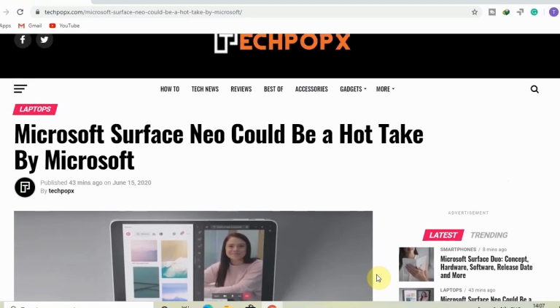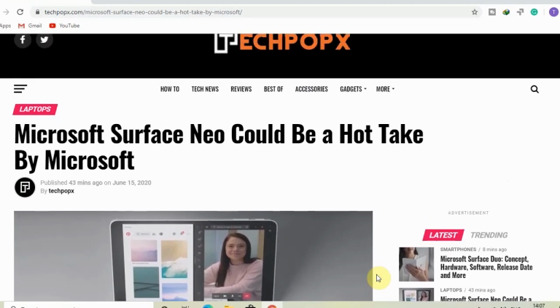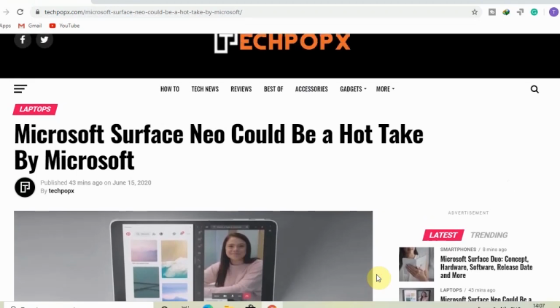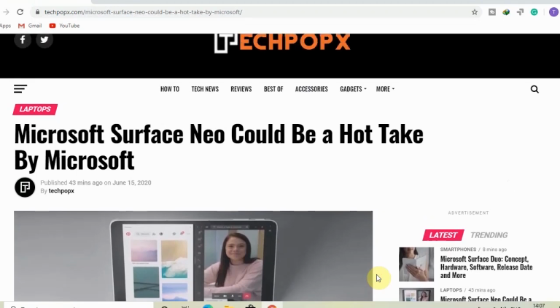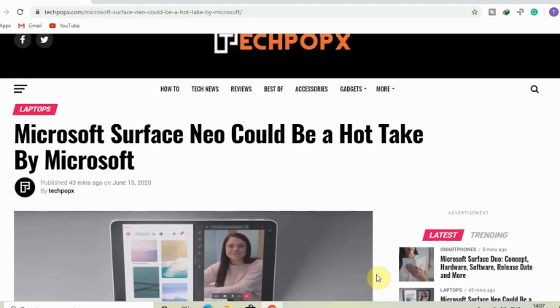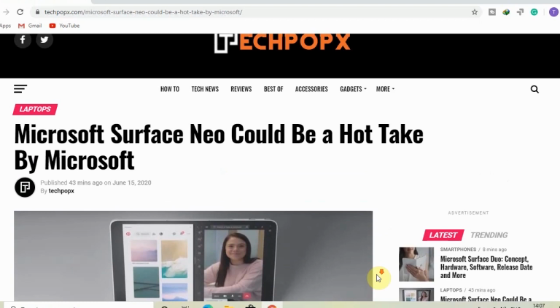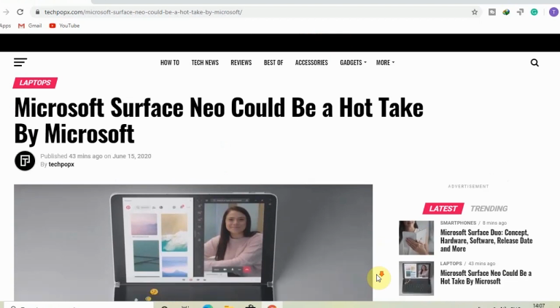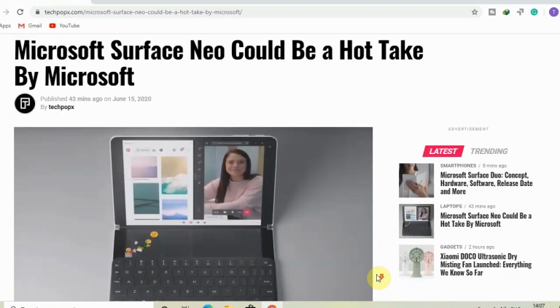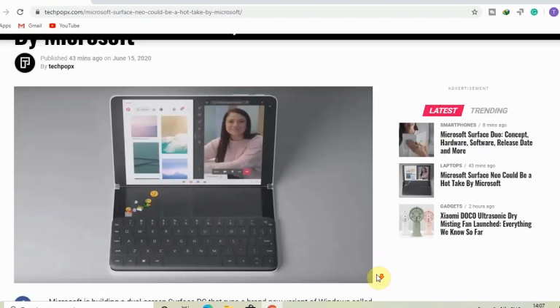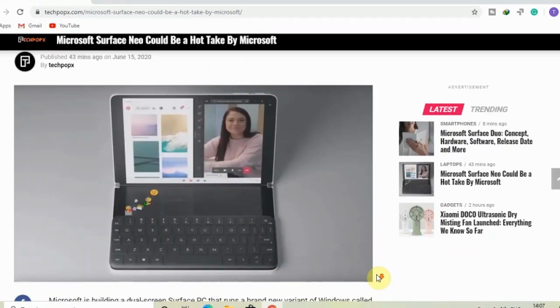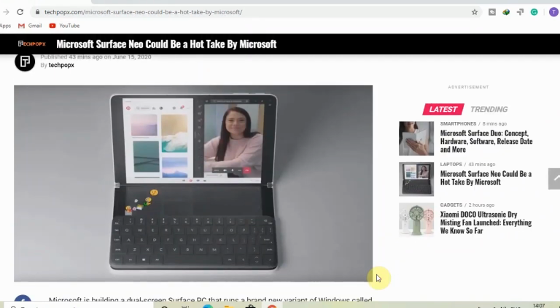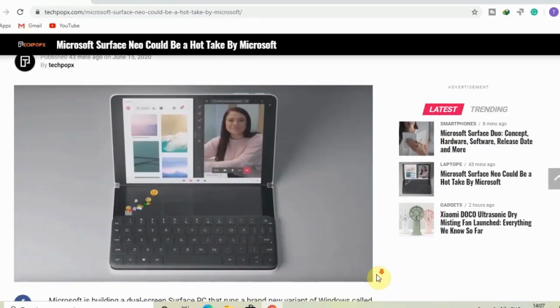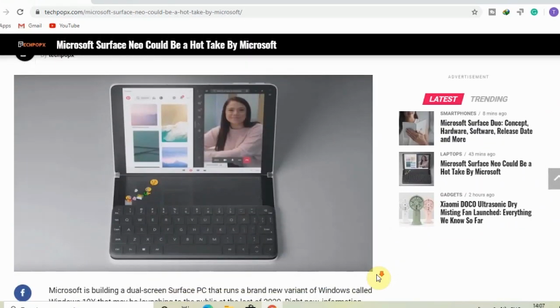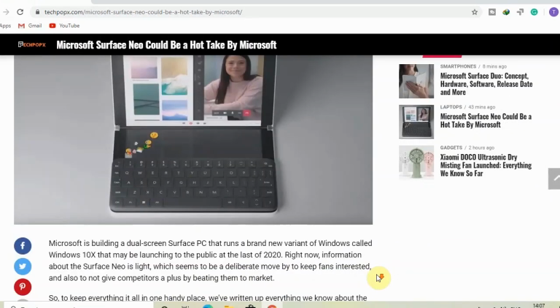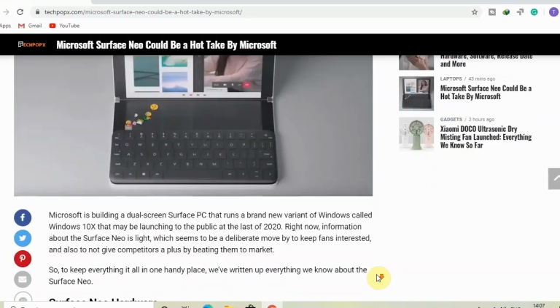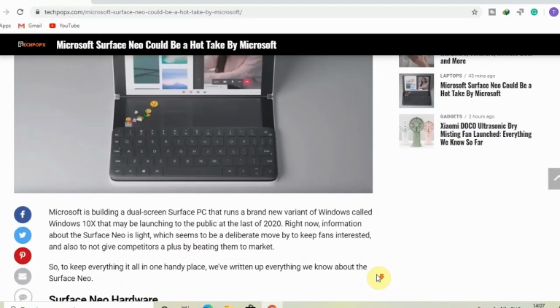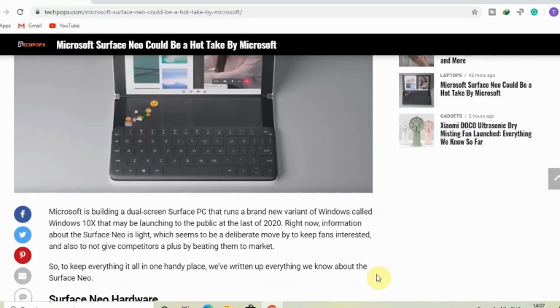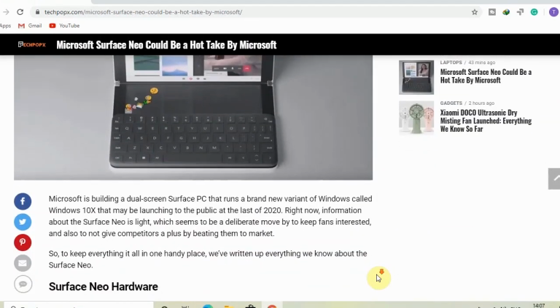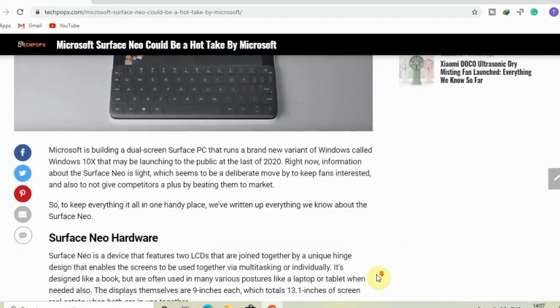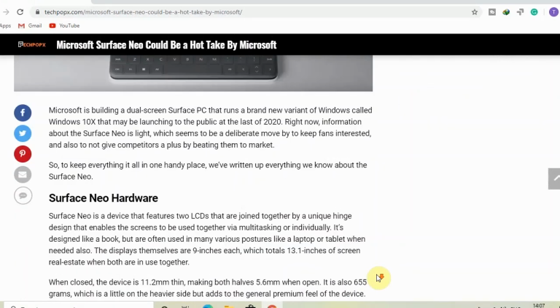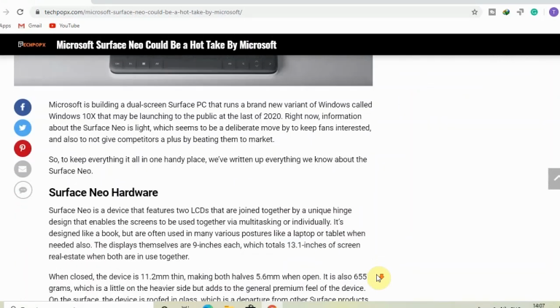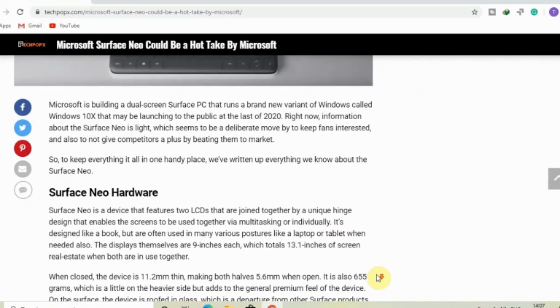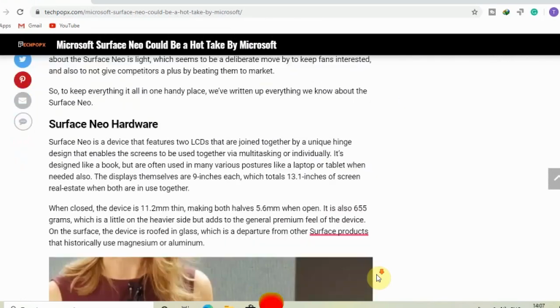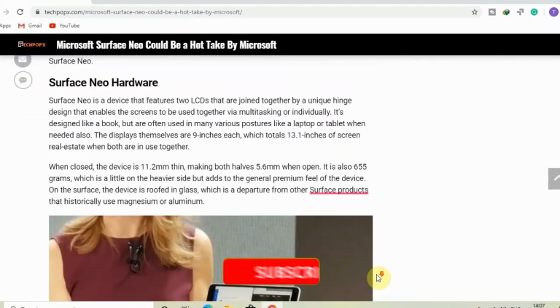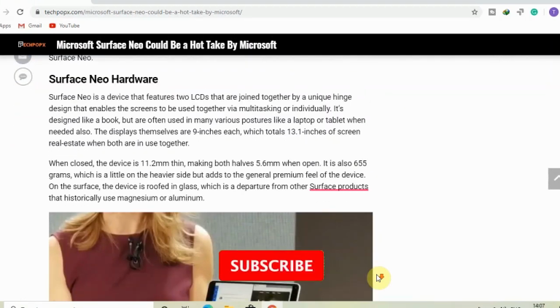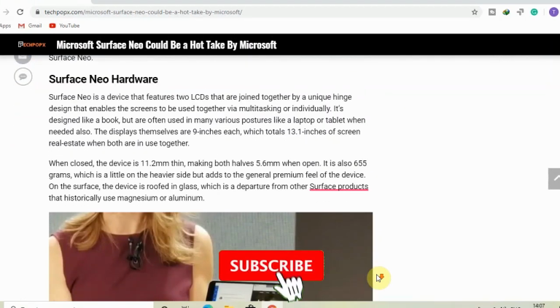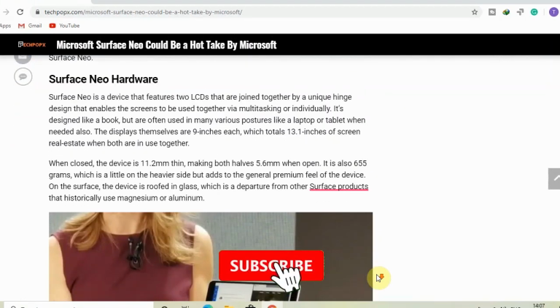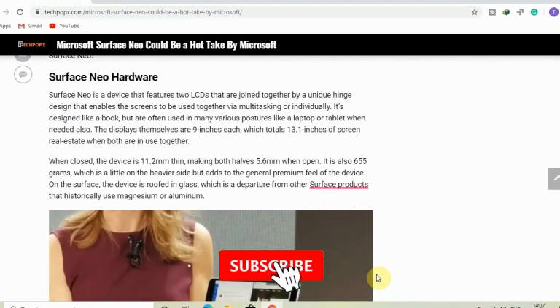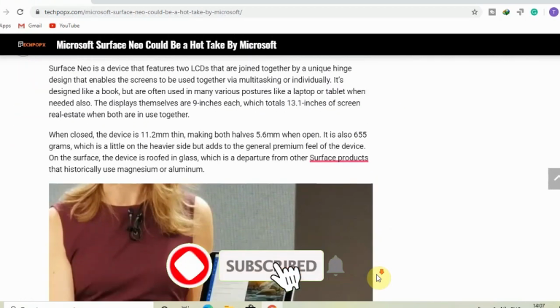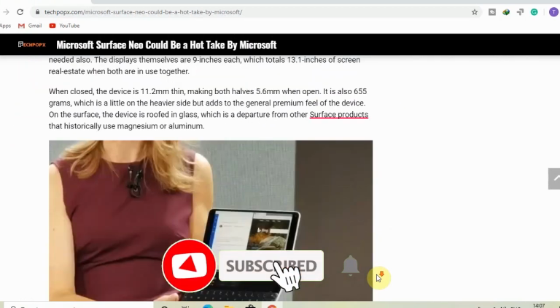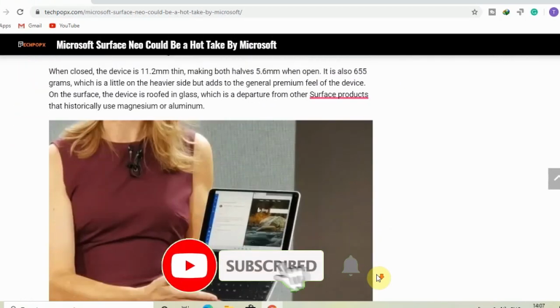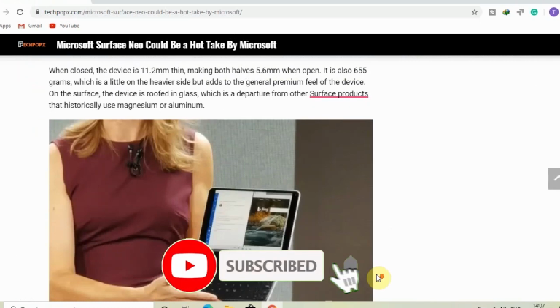So this is all we have got for now. We will update you as soon as we get further details about the Microsoft Surface Neo.